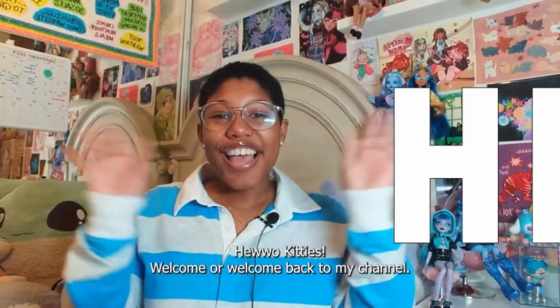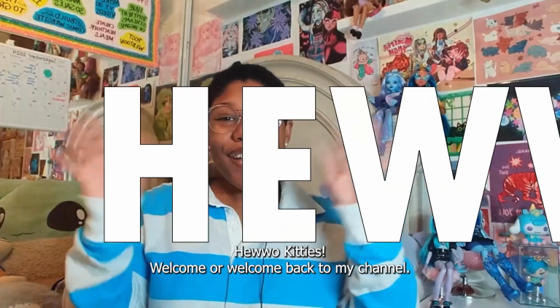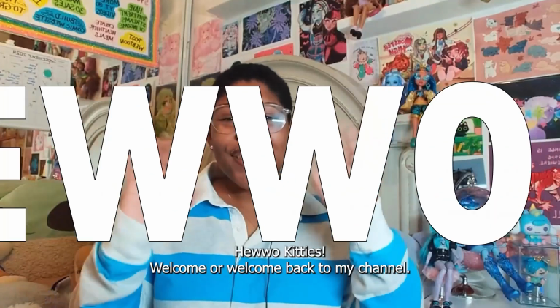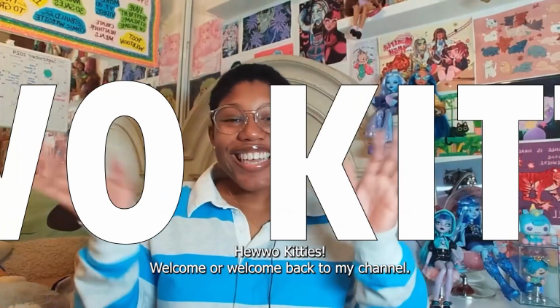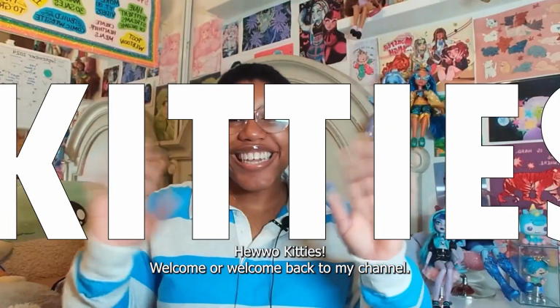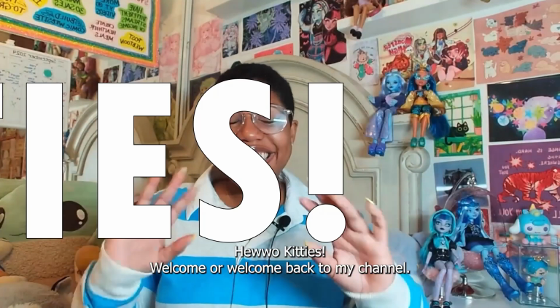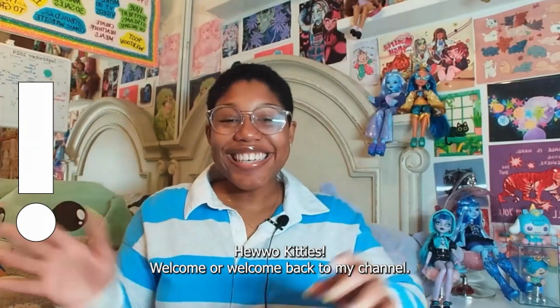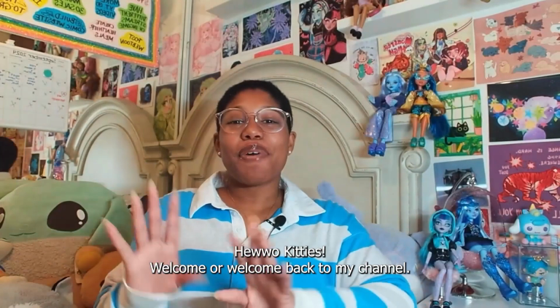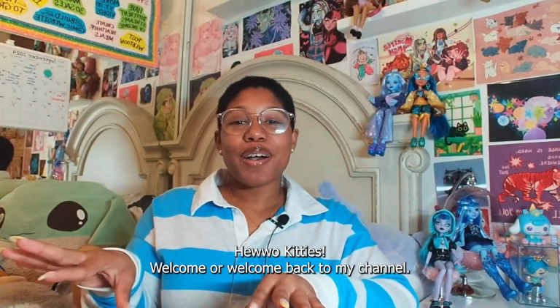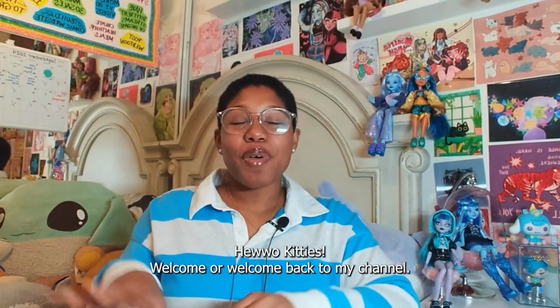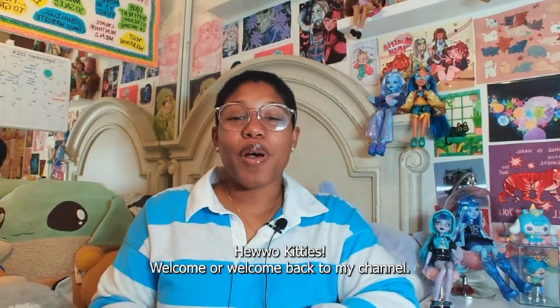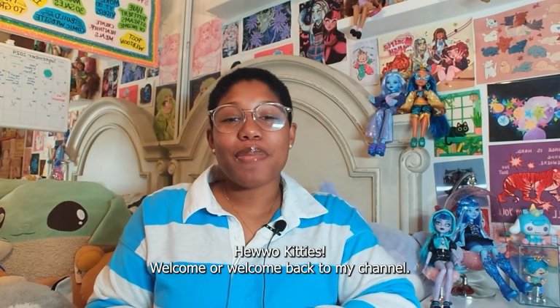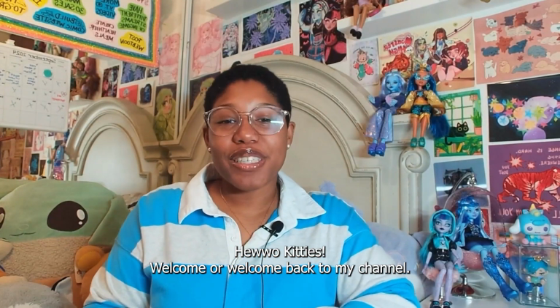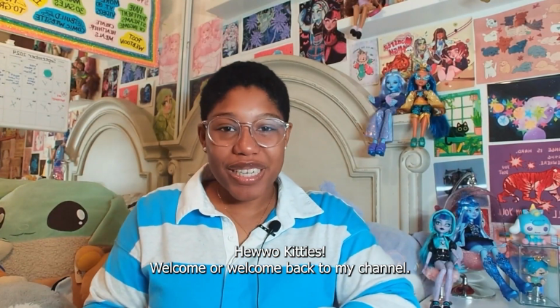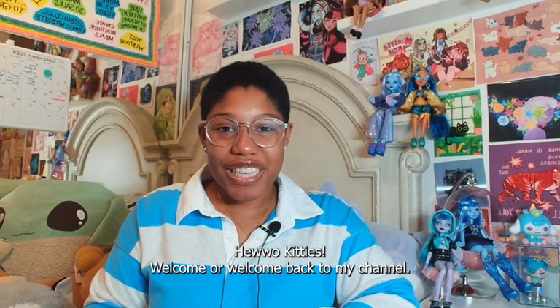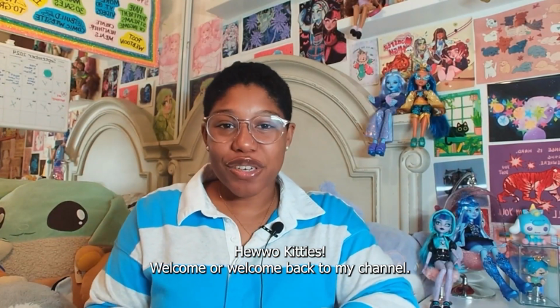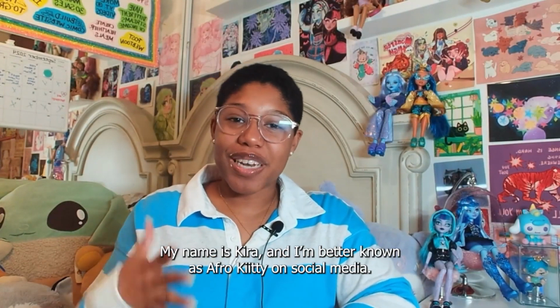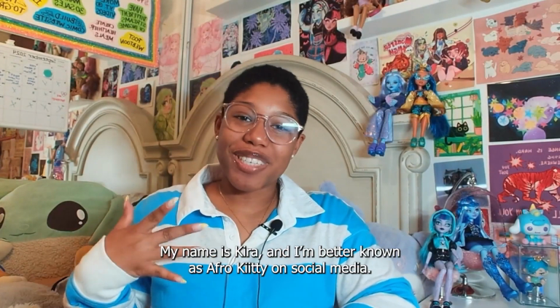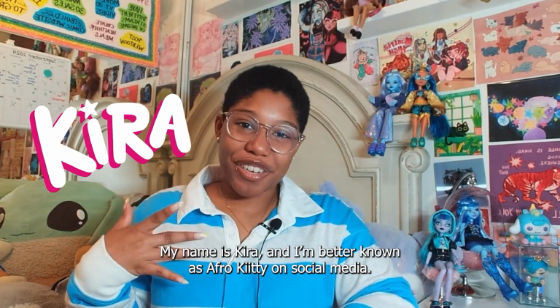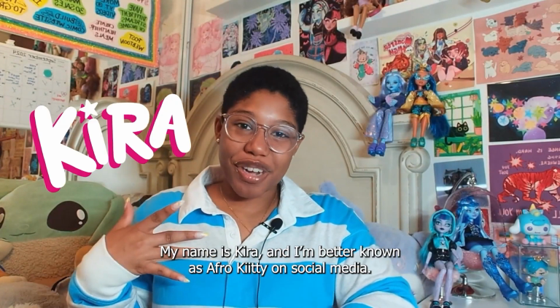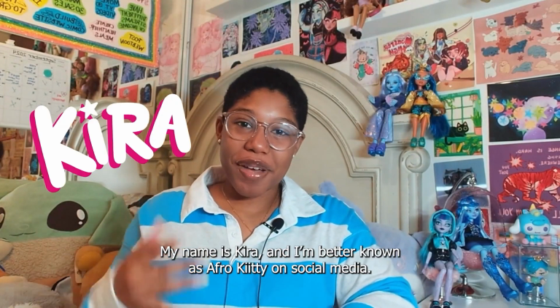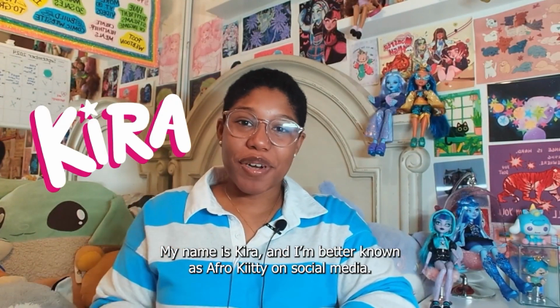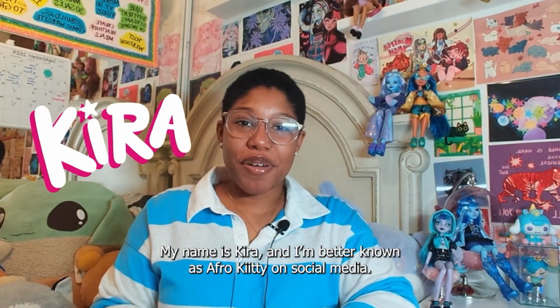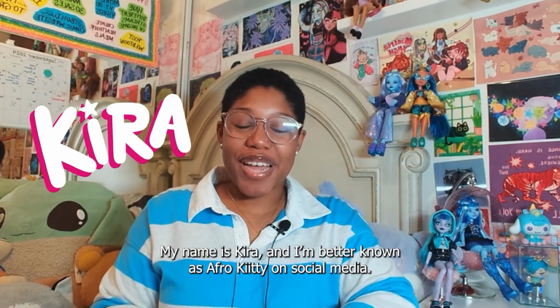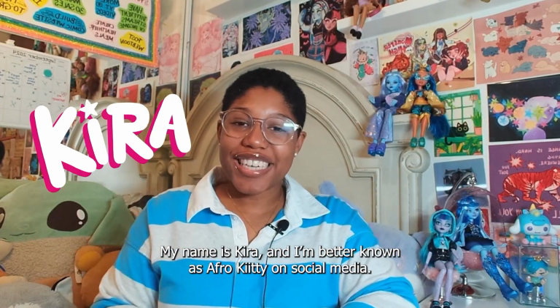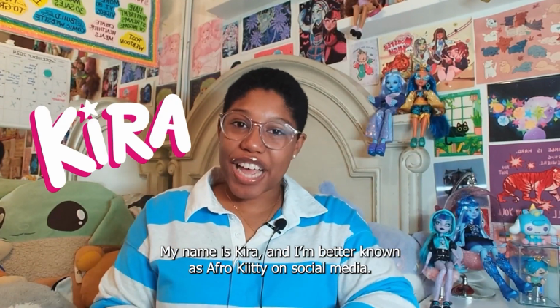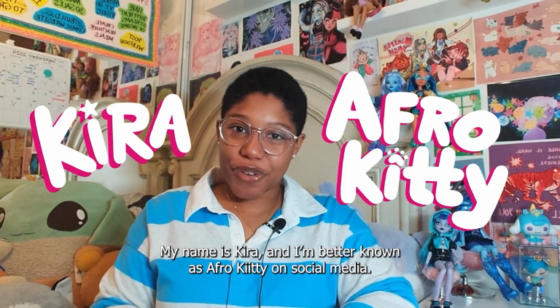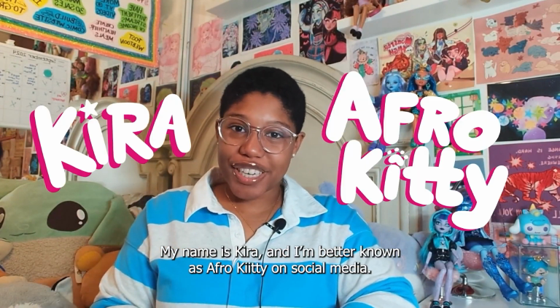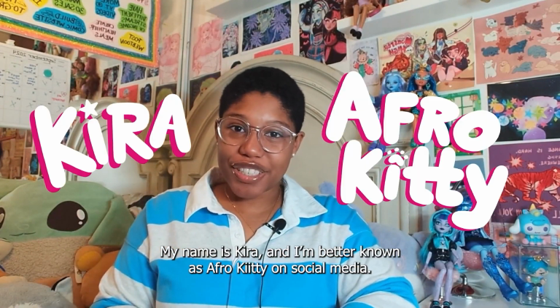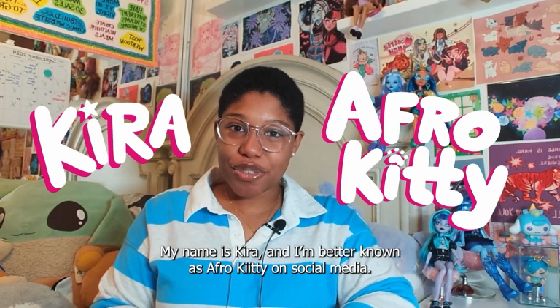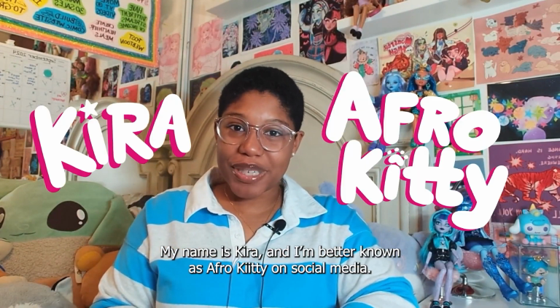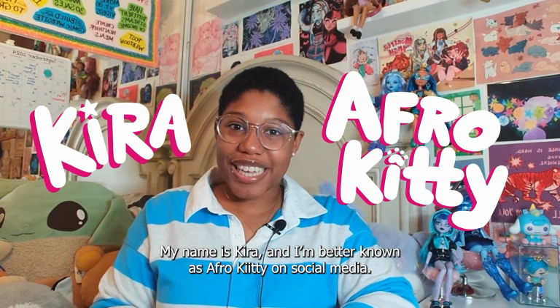Hello kitties! Welcome or welcome back to my channel. My name is Kira, better known as AfroKitty on social media.